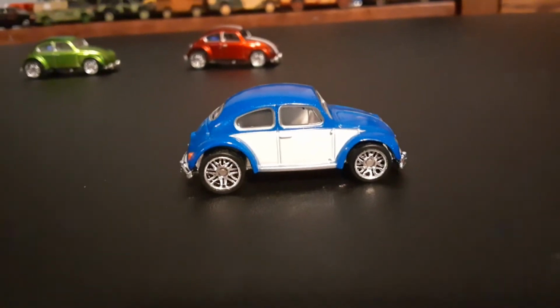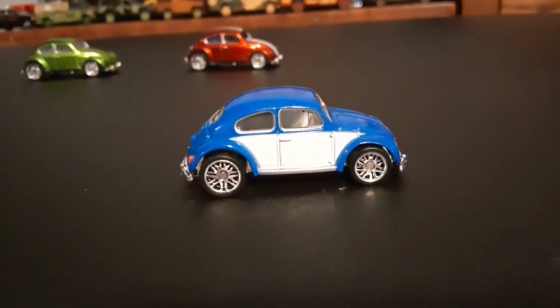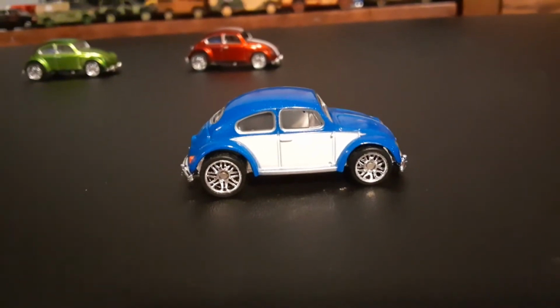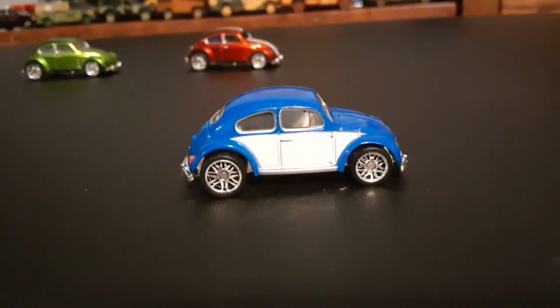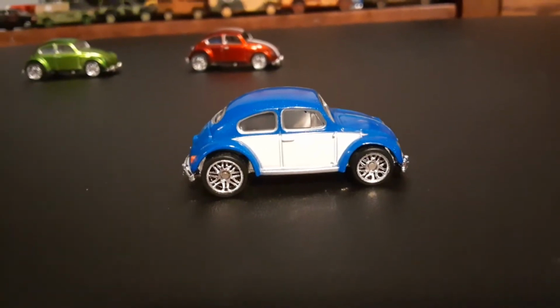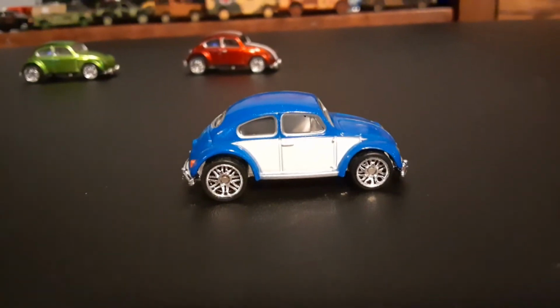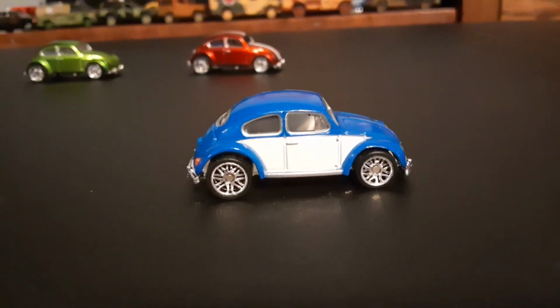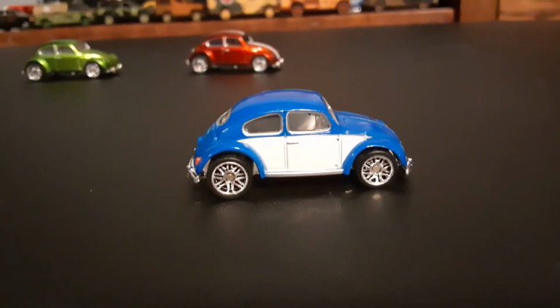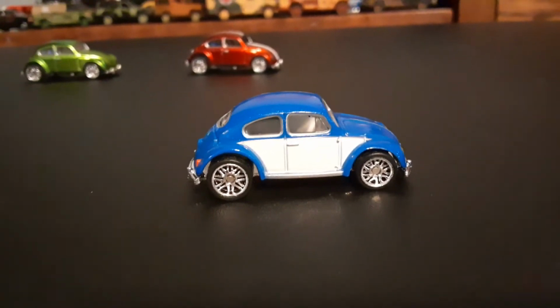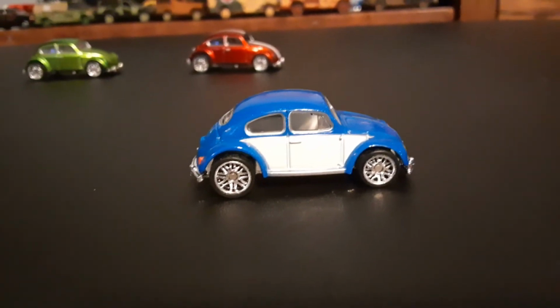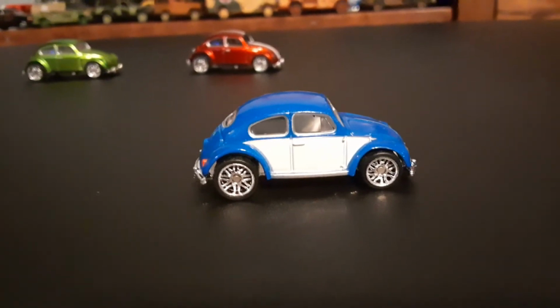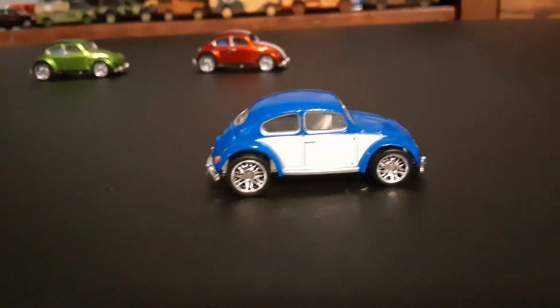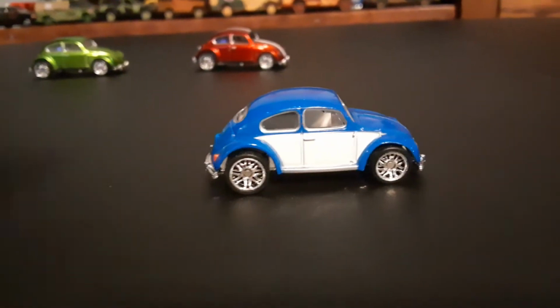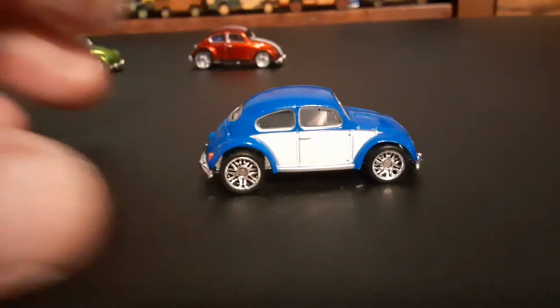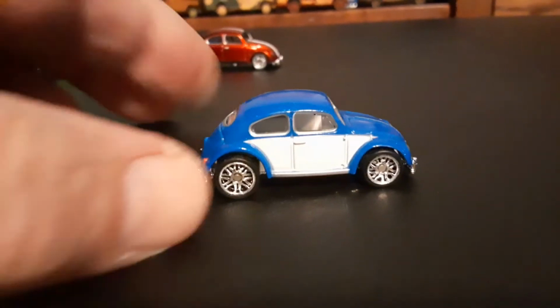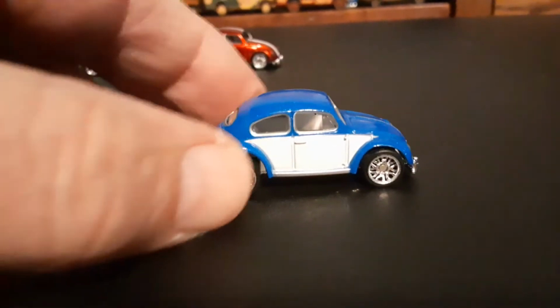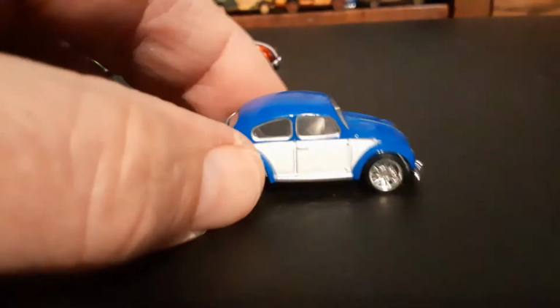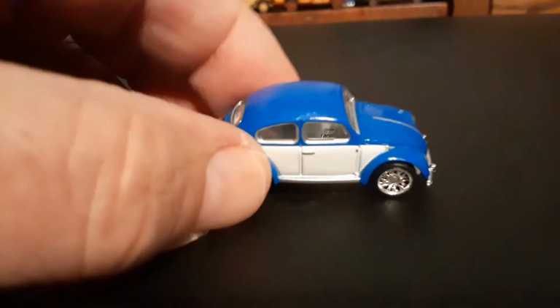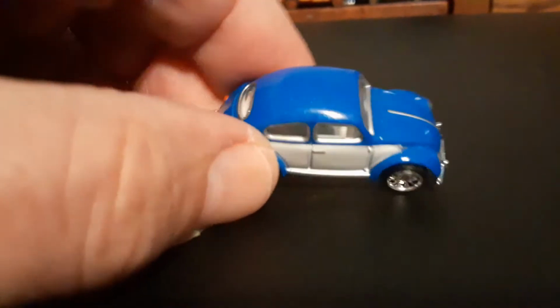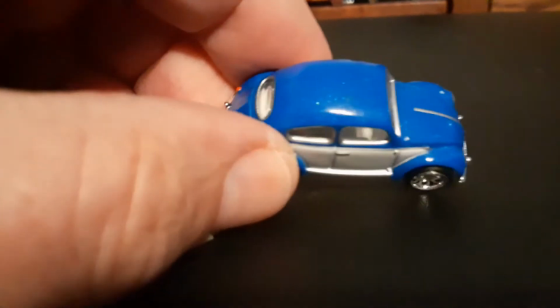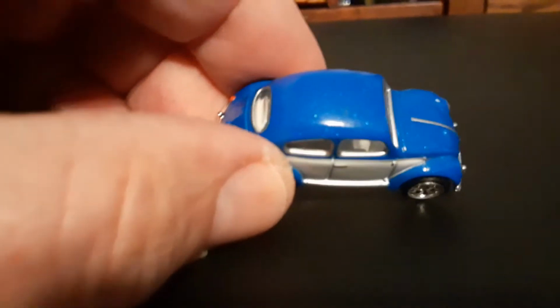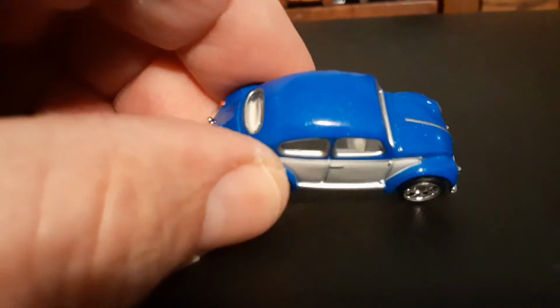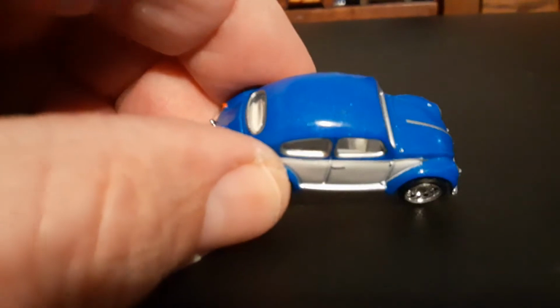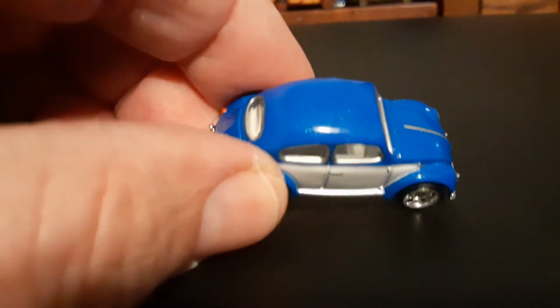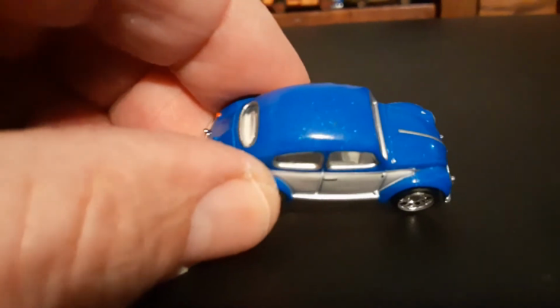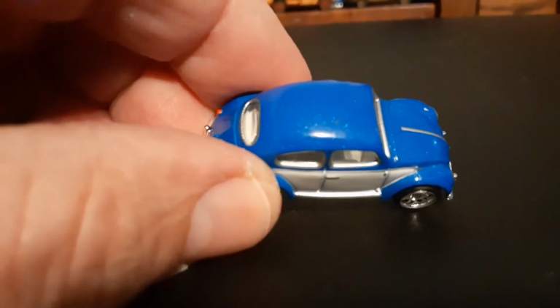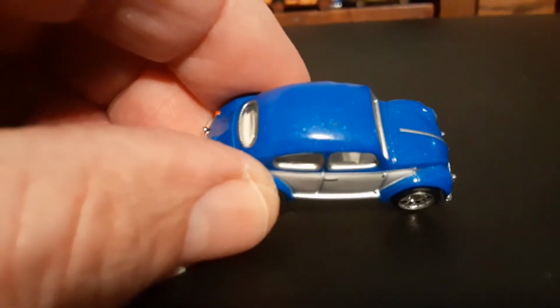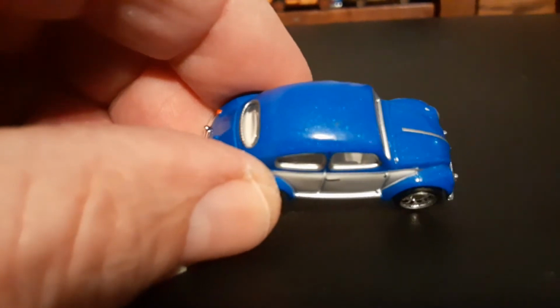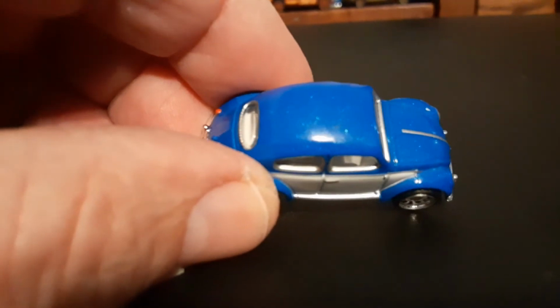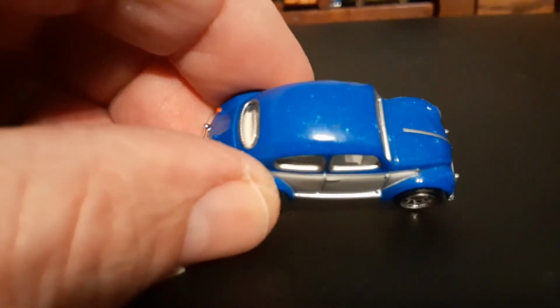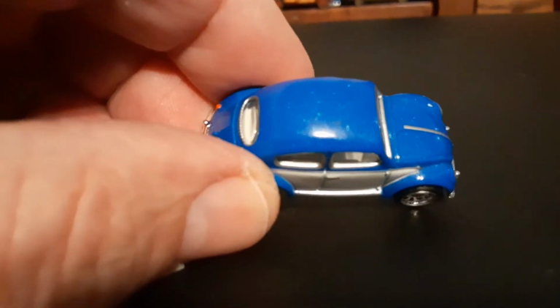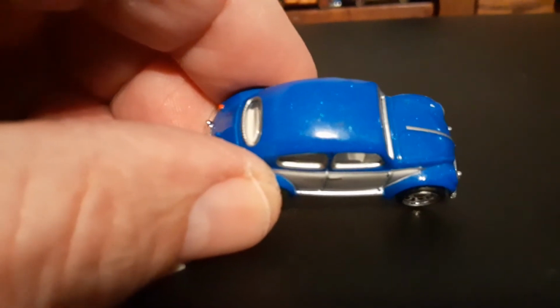Very cool models. You can even see the little running boards on the sides.